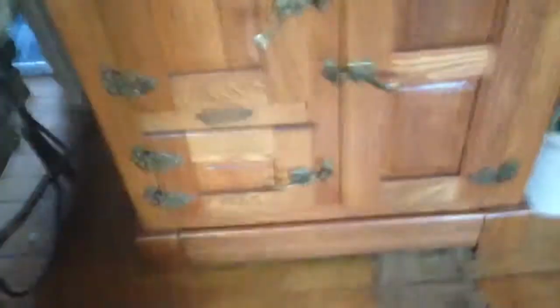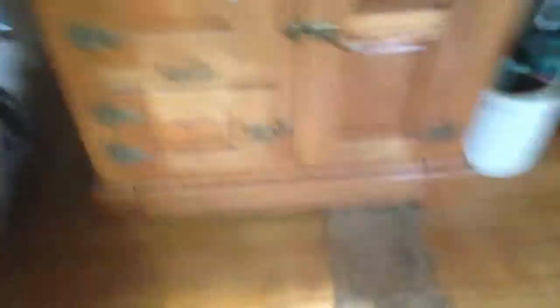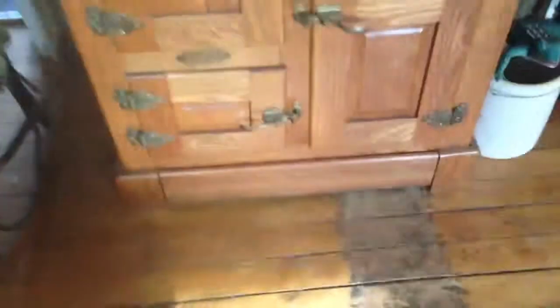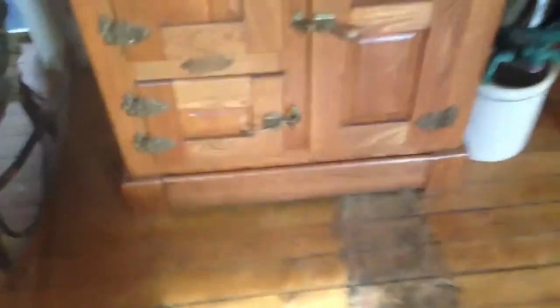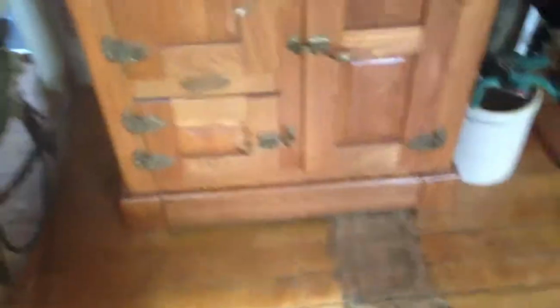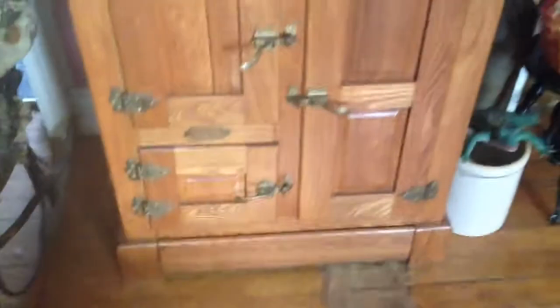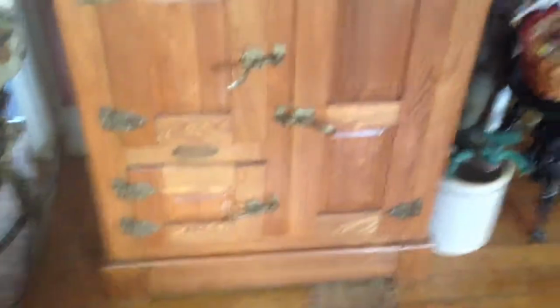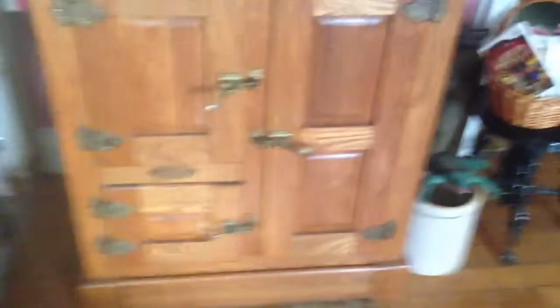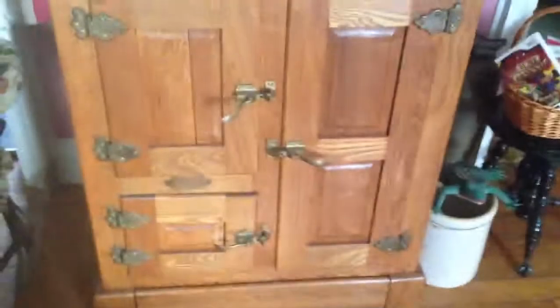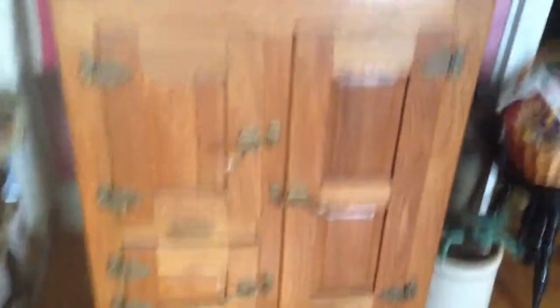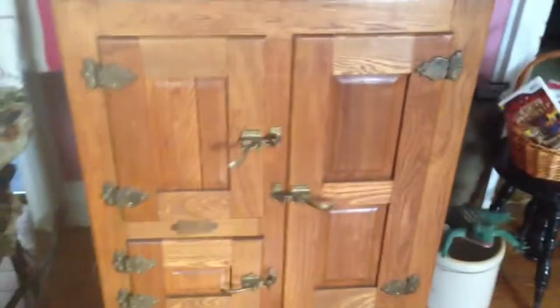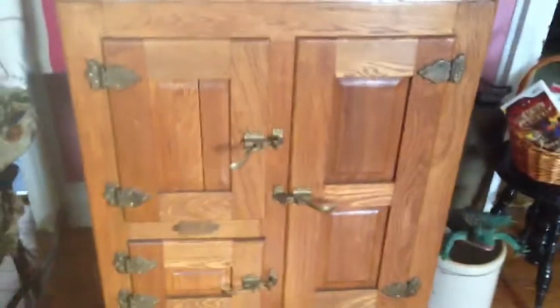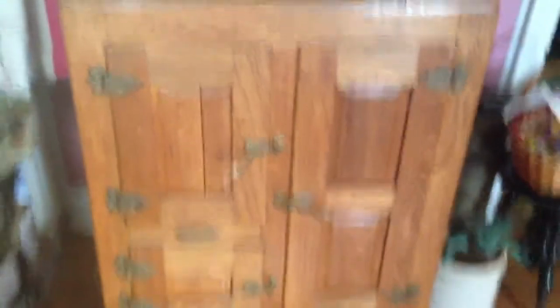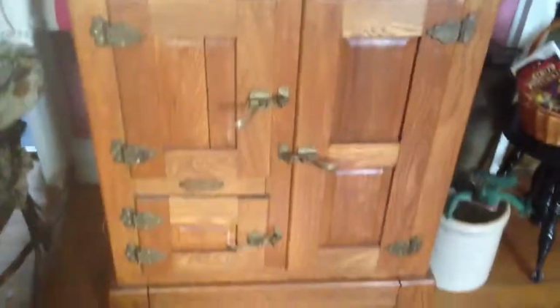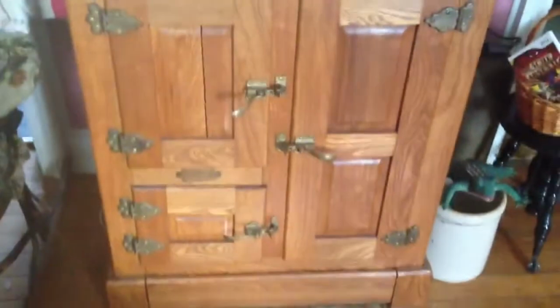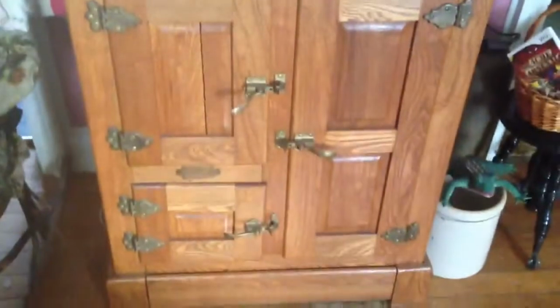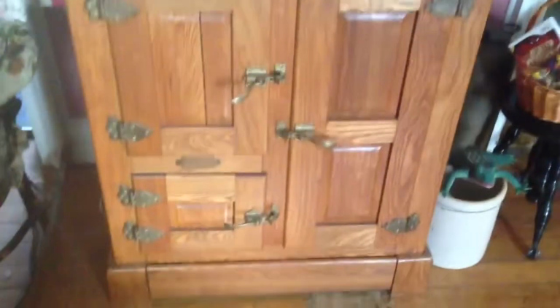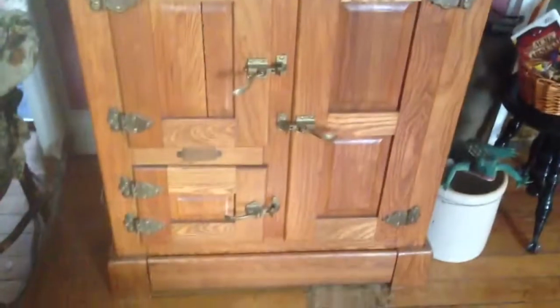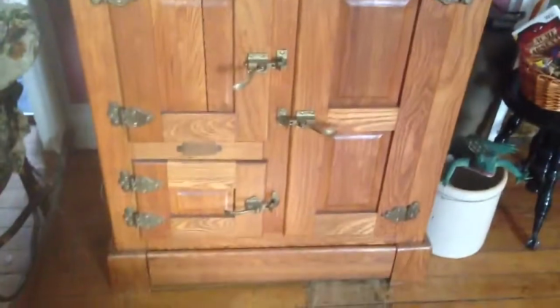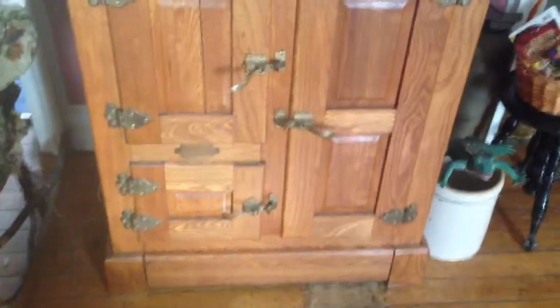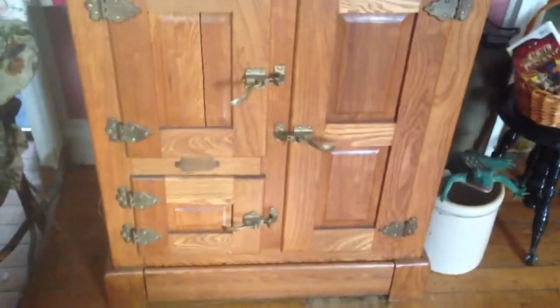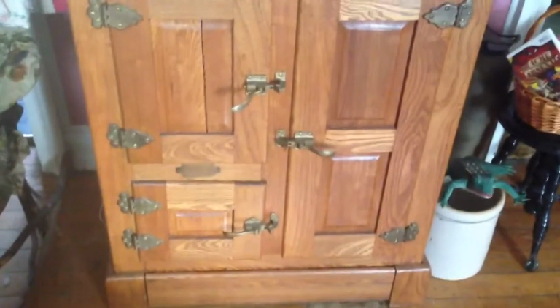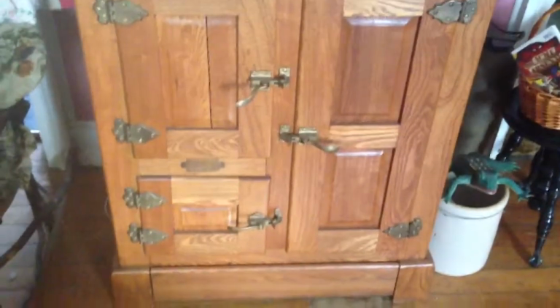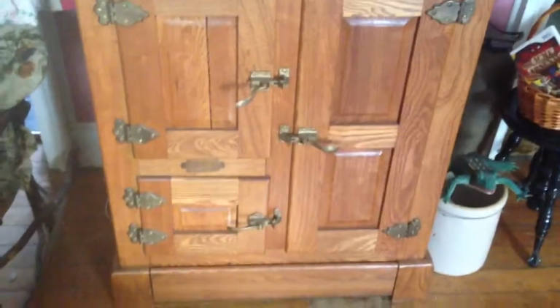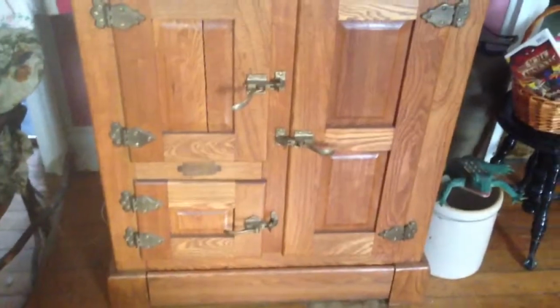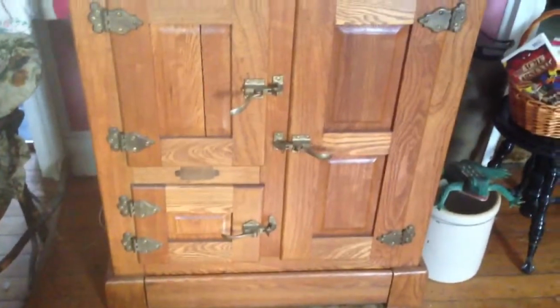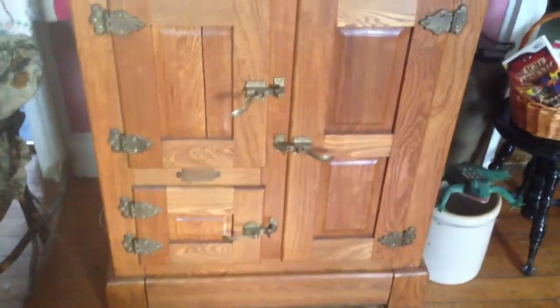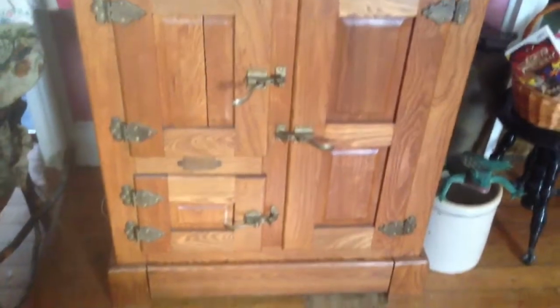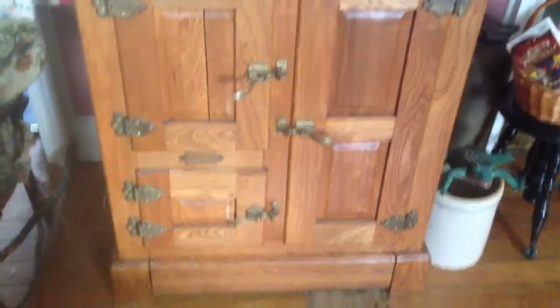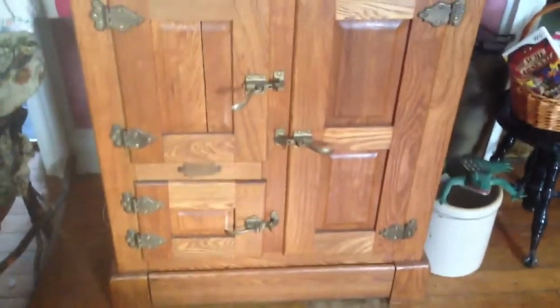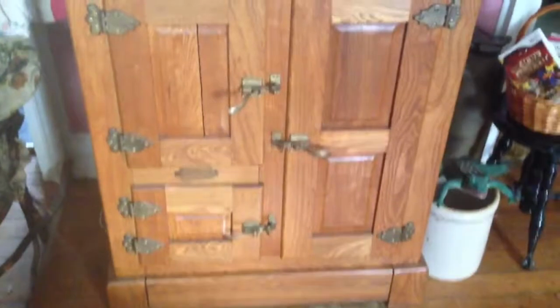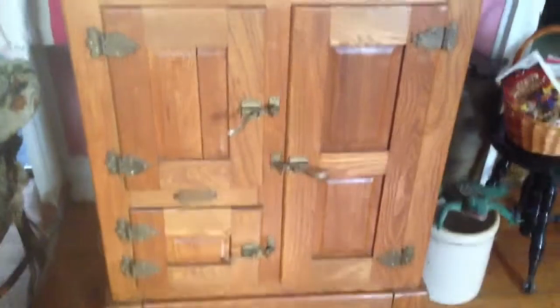Beautiful piece of furniture from the late 18th century or early 19th.